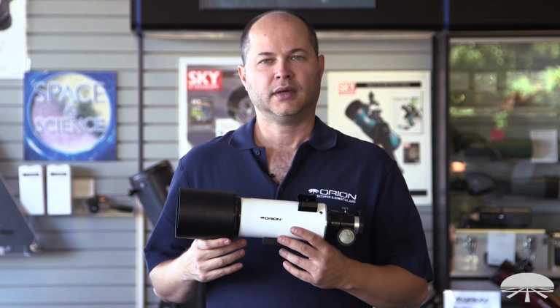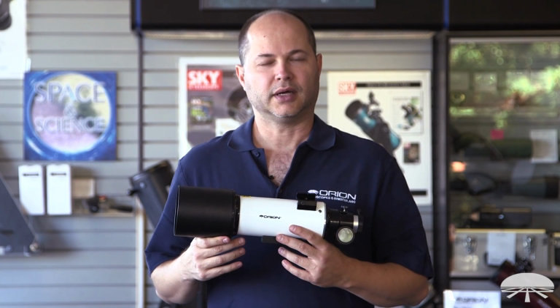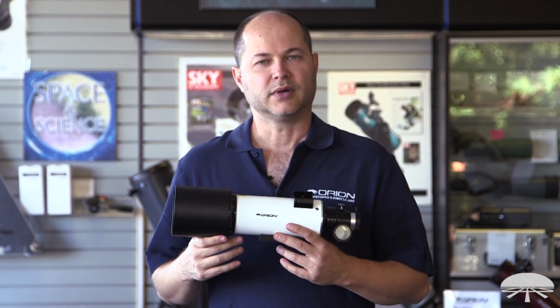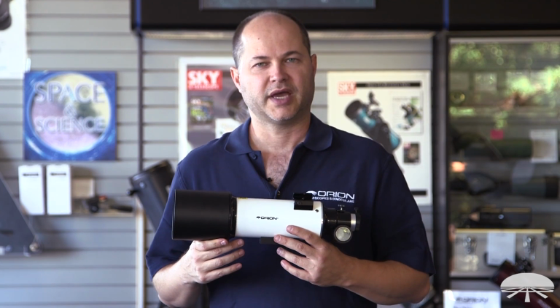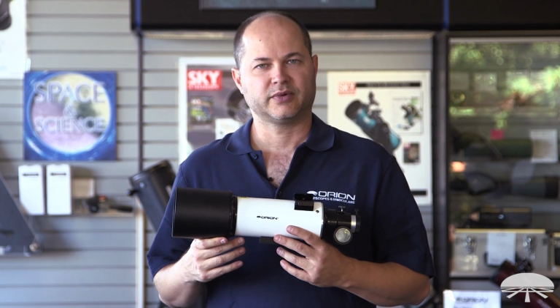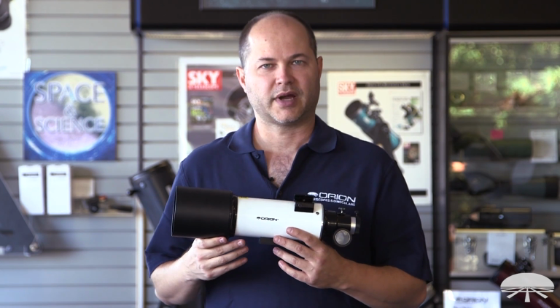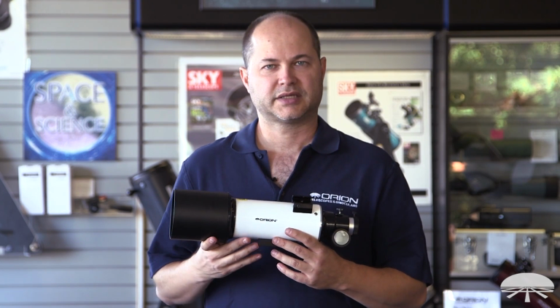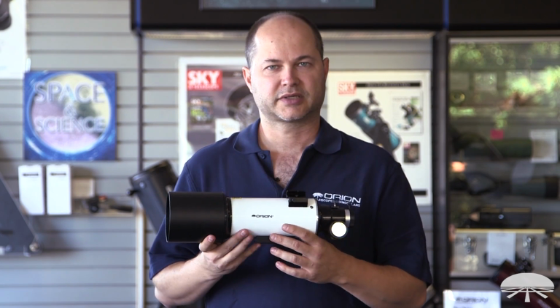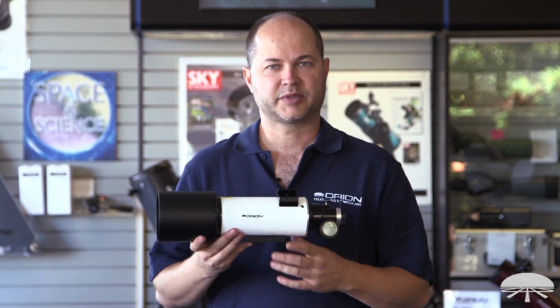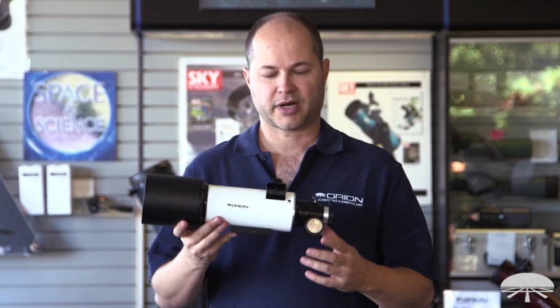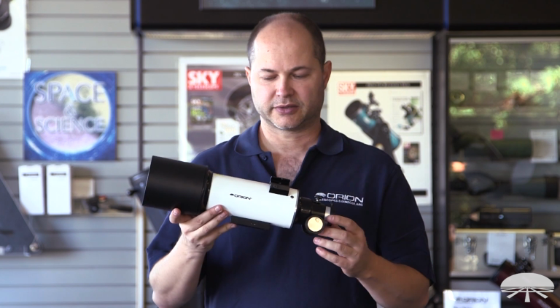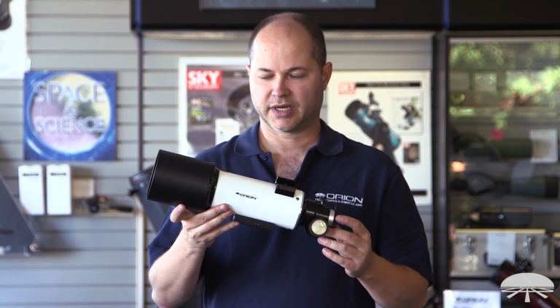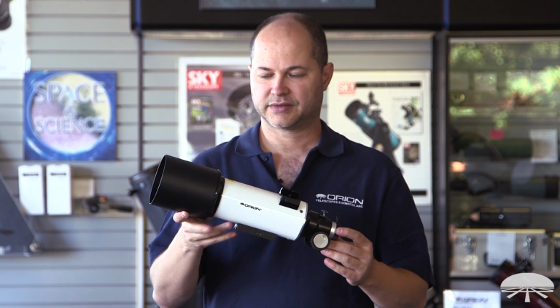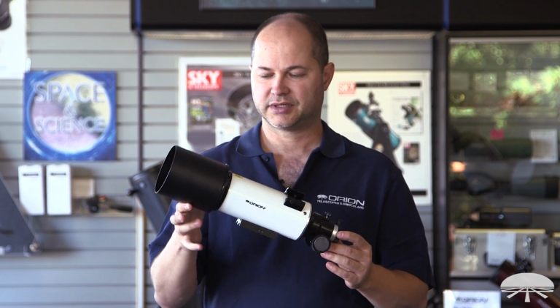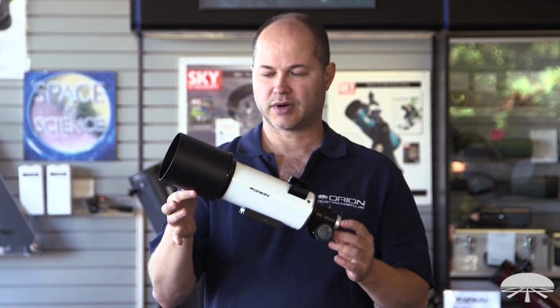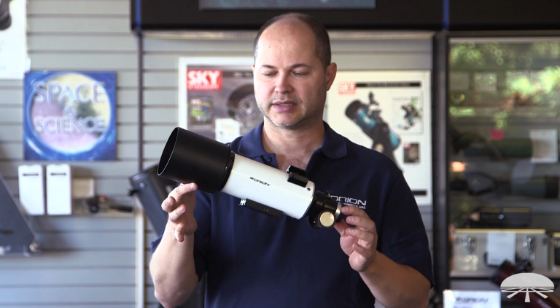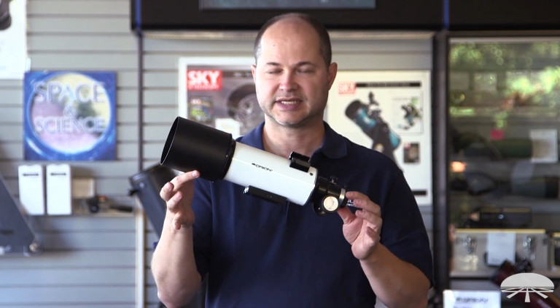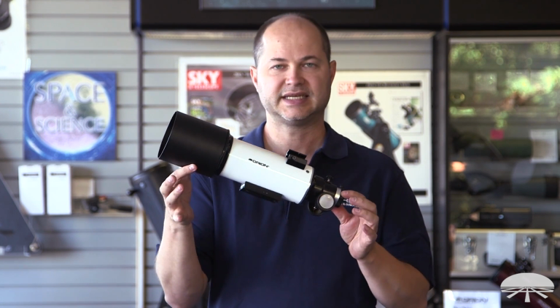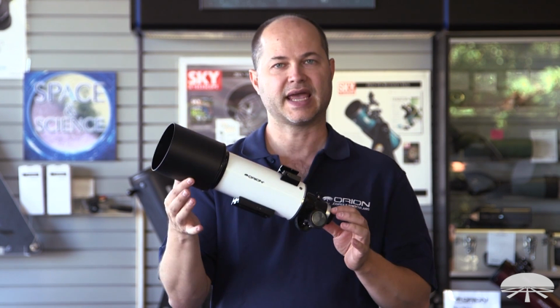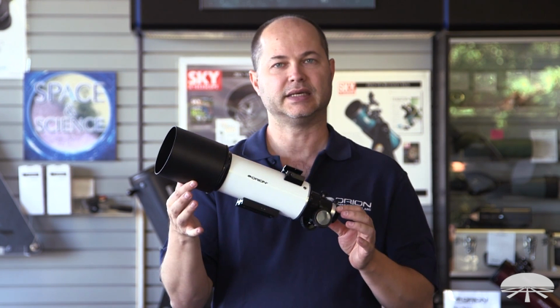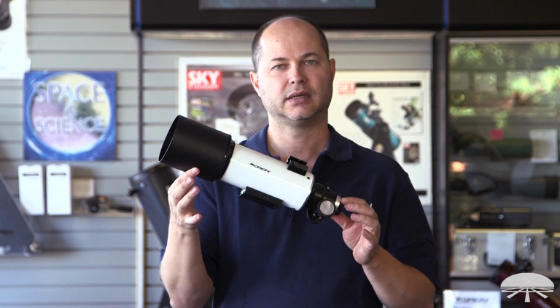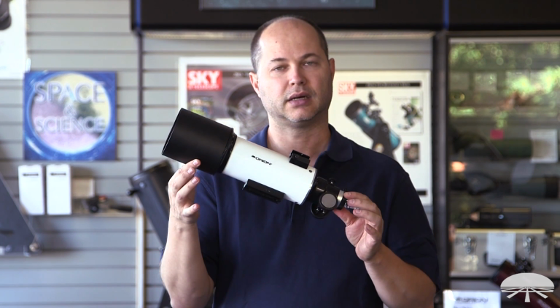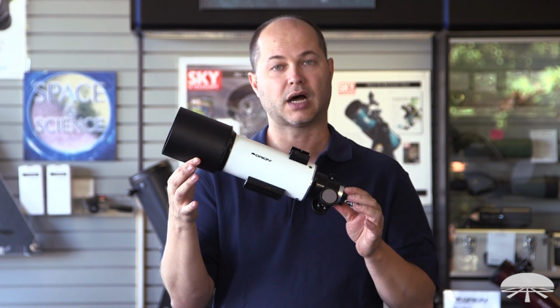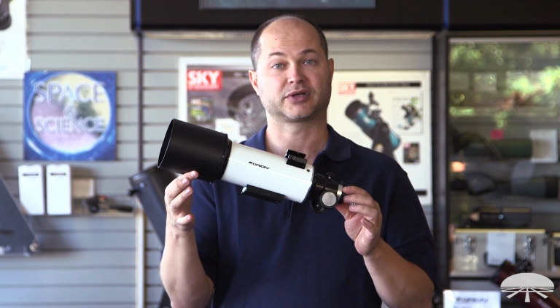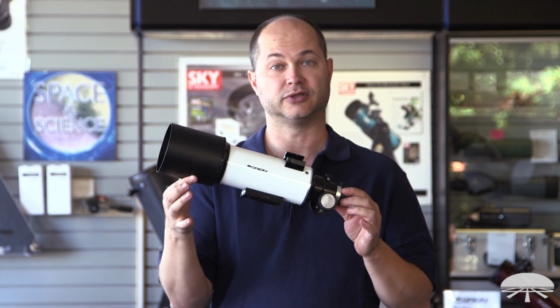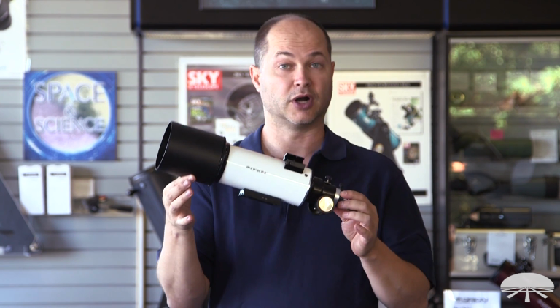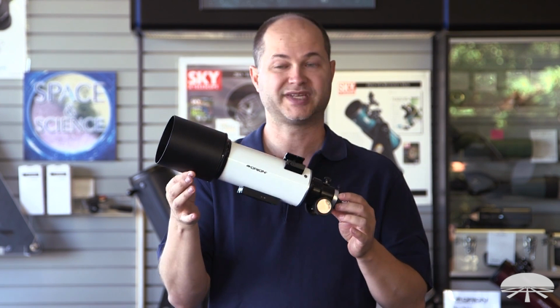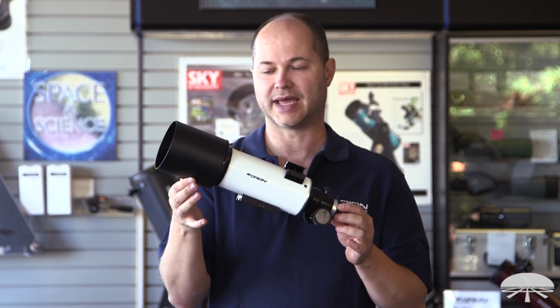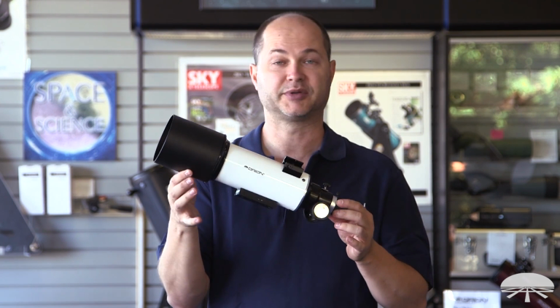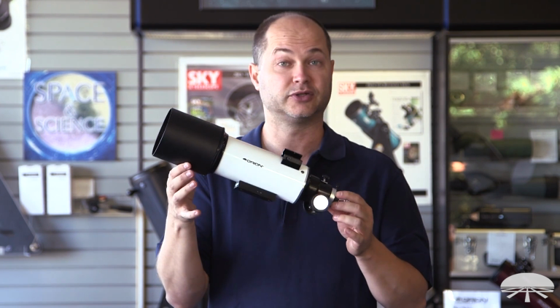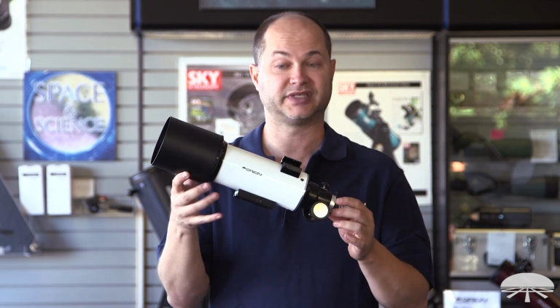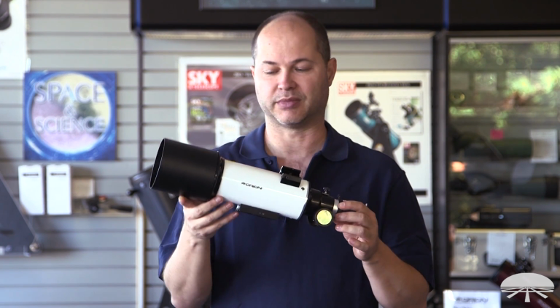Hello, I'm Ken with Orion Telescopes and Binoculars, and this is the Orion CT-80 optical tube, or OTA, optical tube assembly.